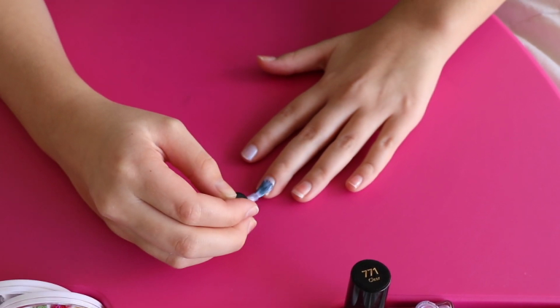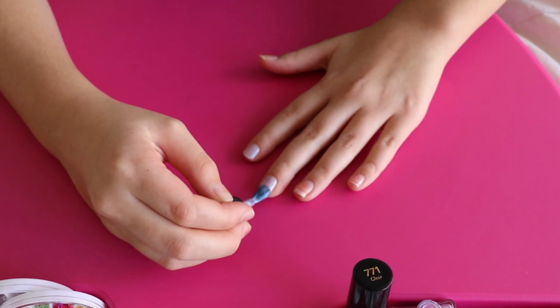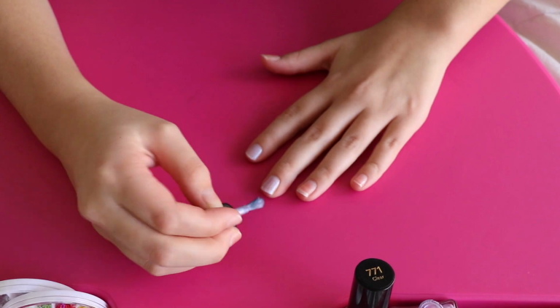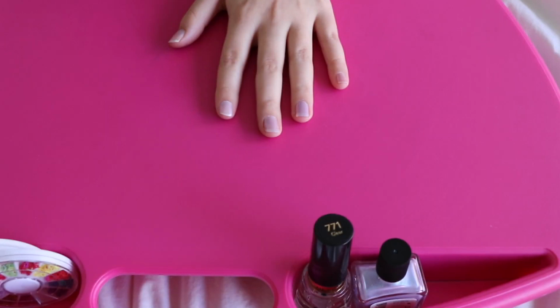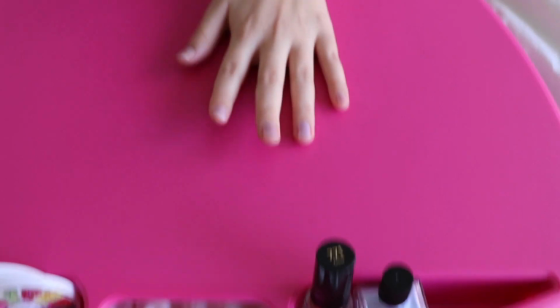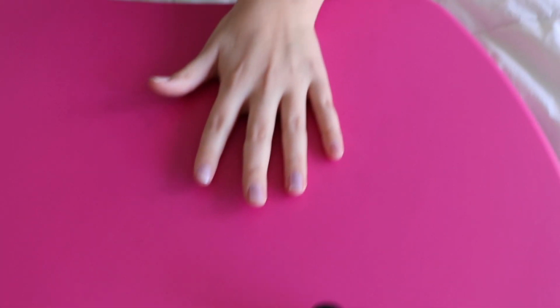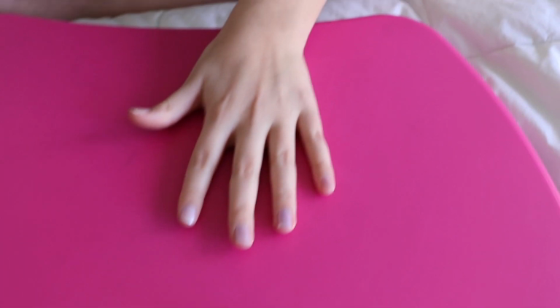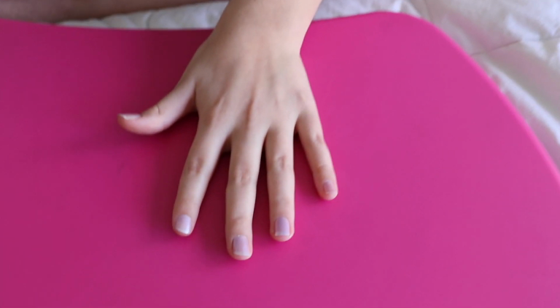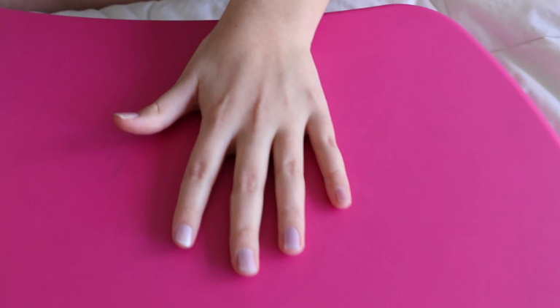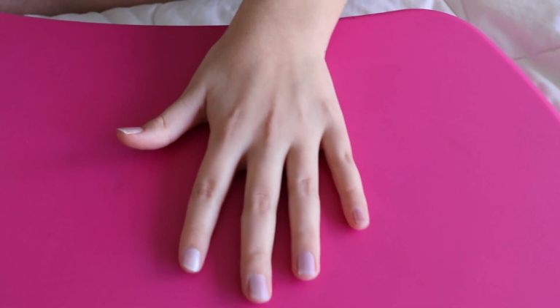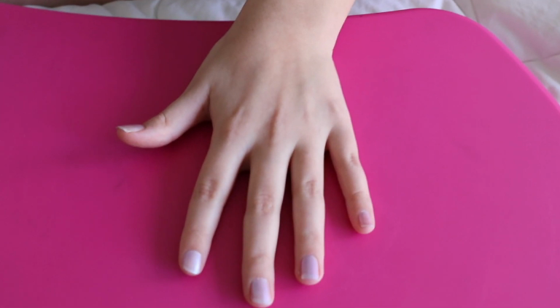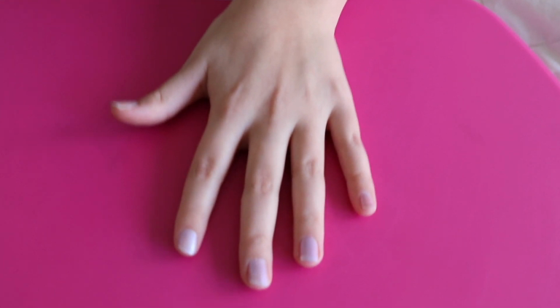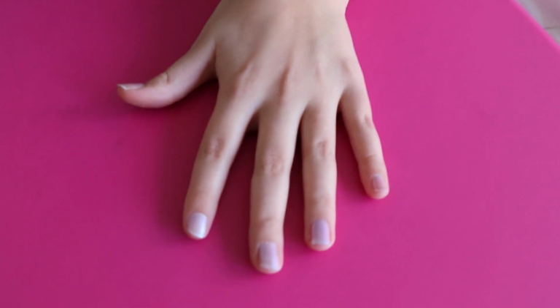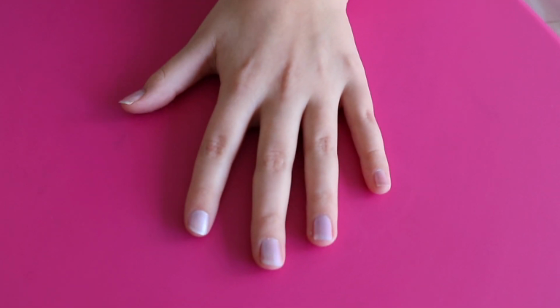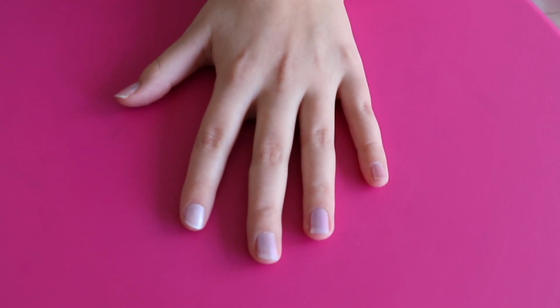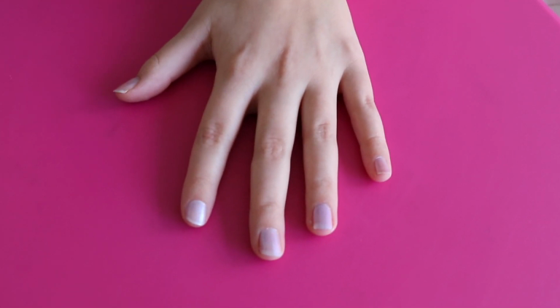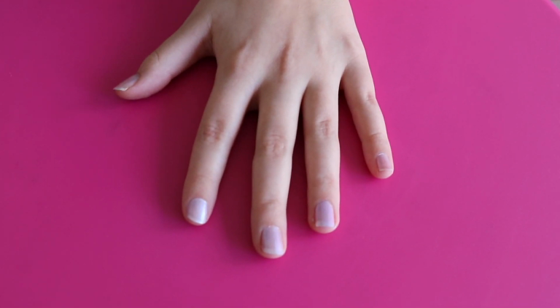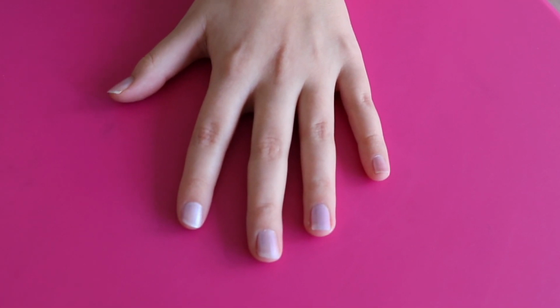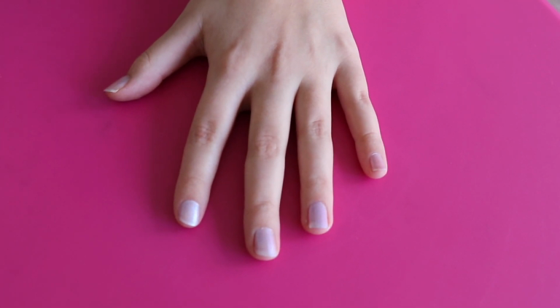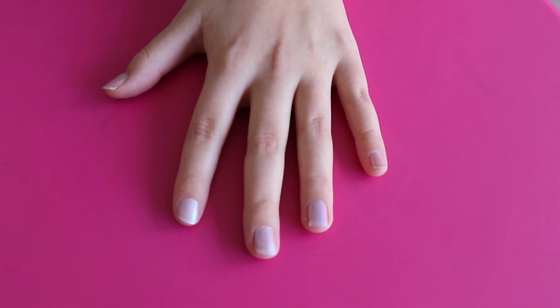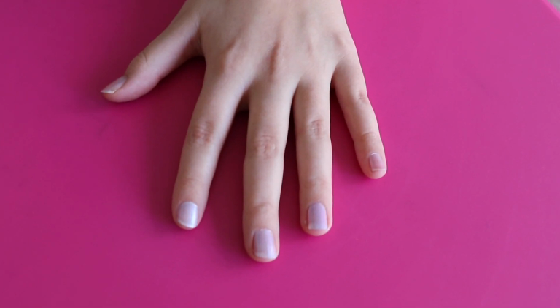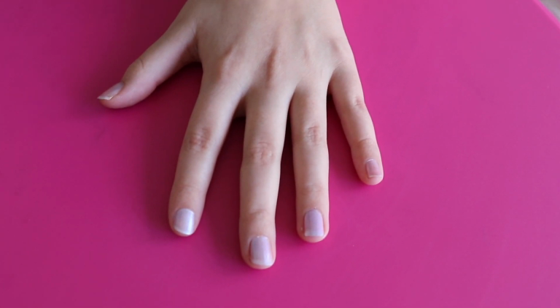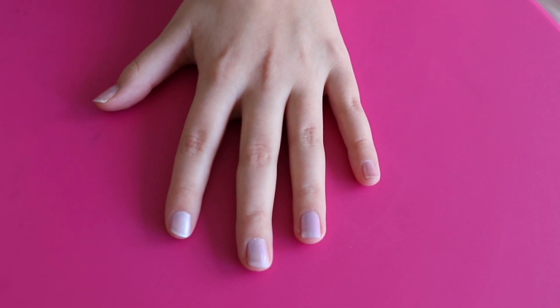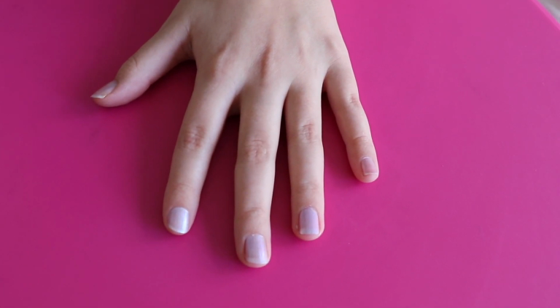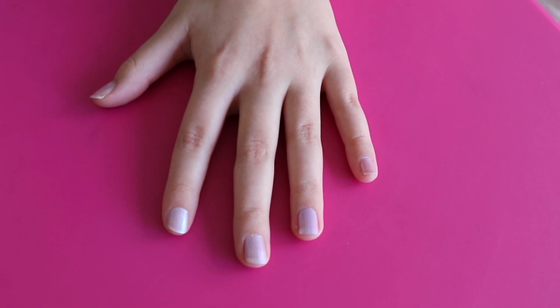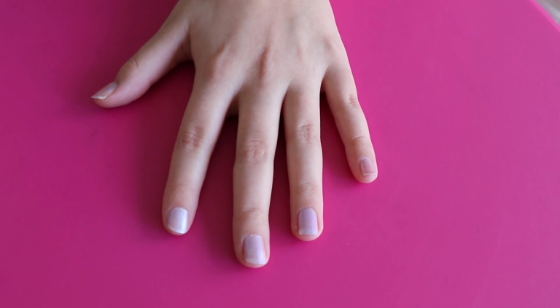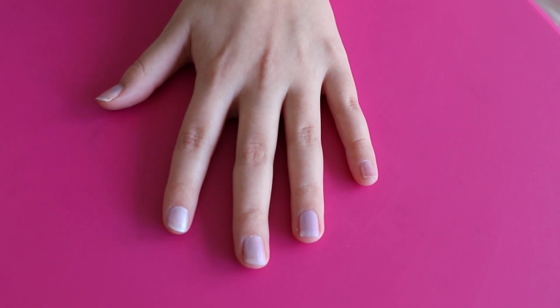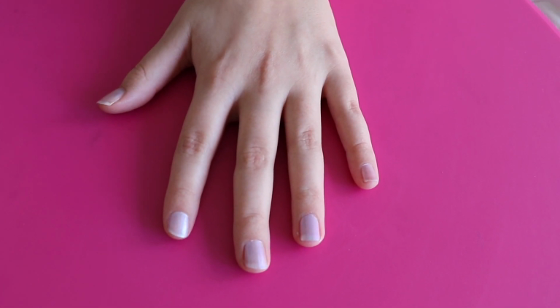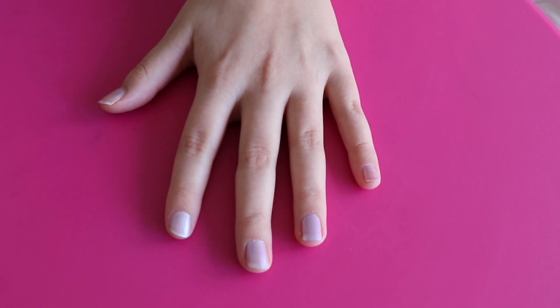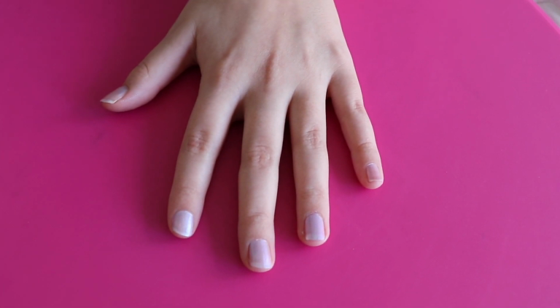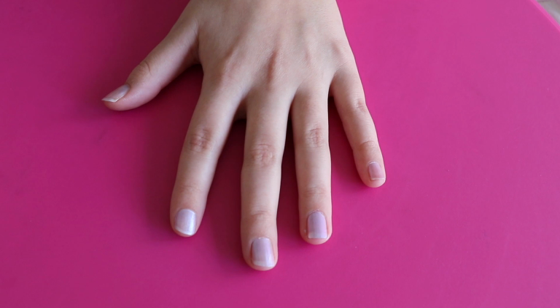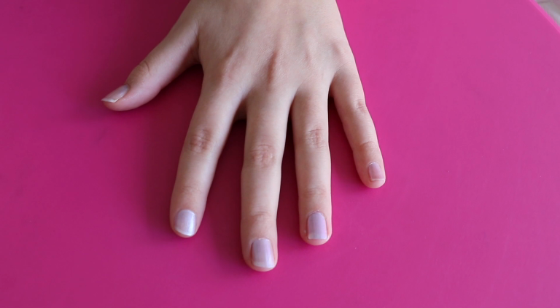Once you have completed that coat, you're going to want to wait about five minutes and then do a second coat.